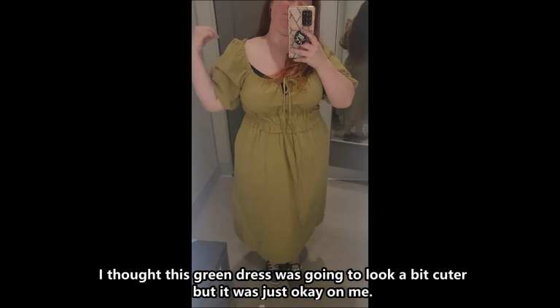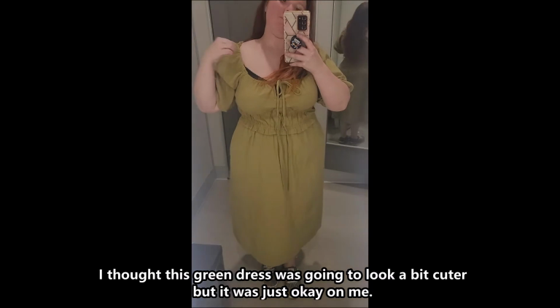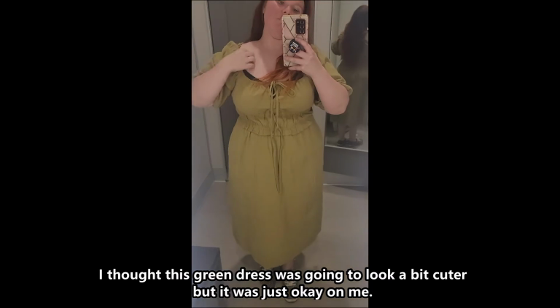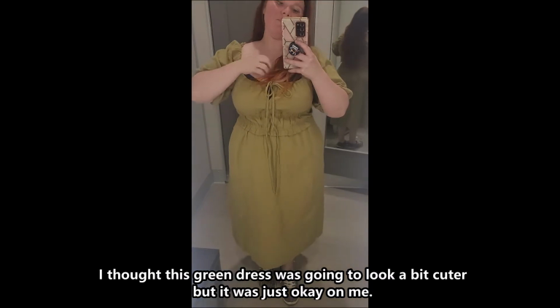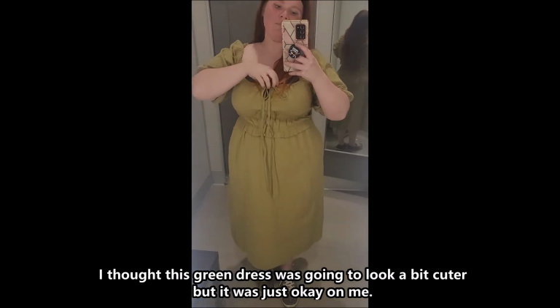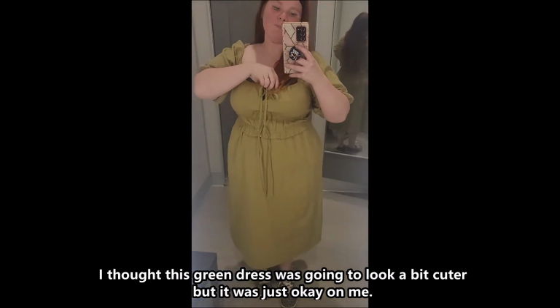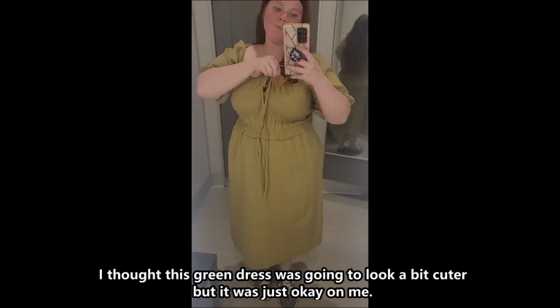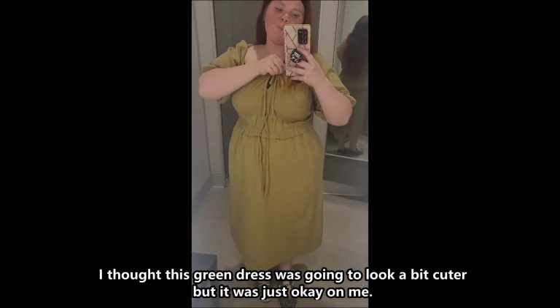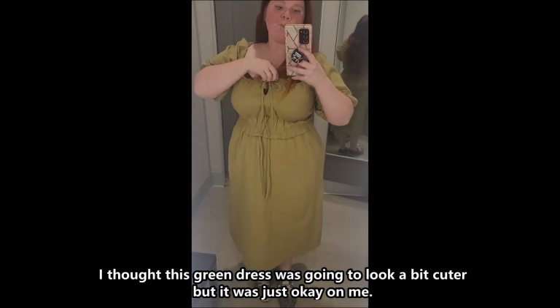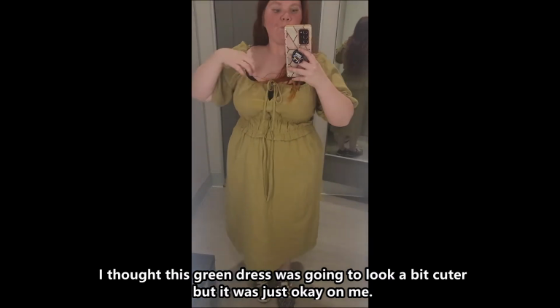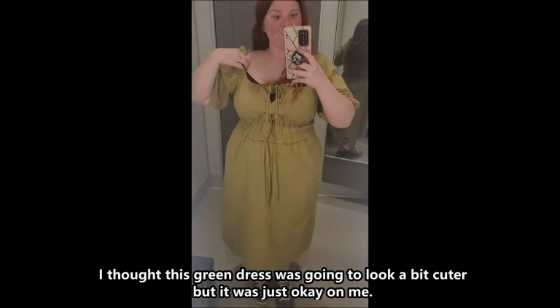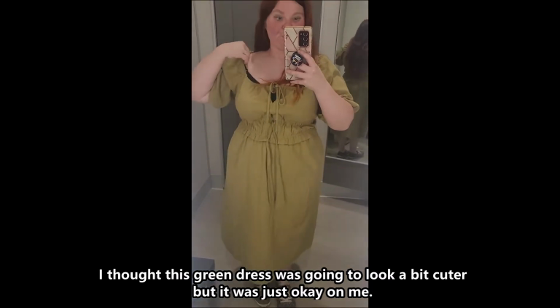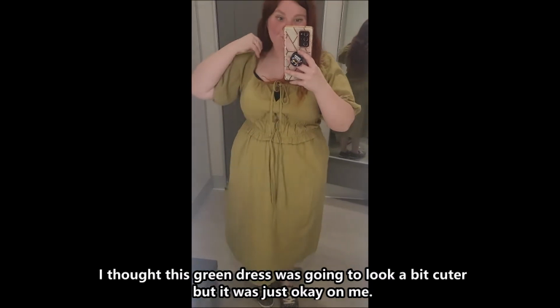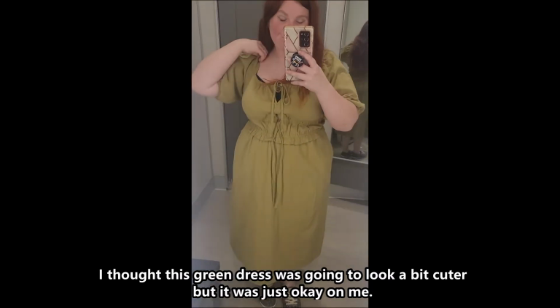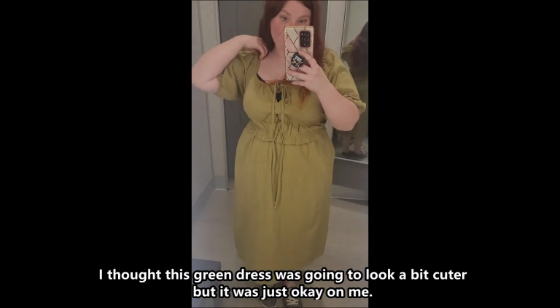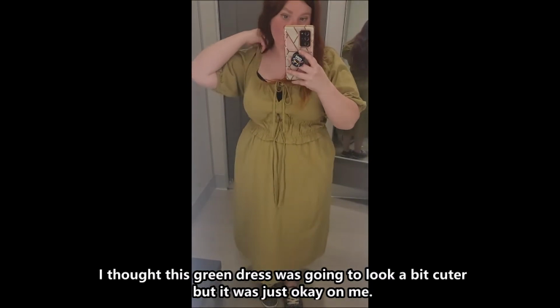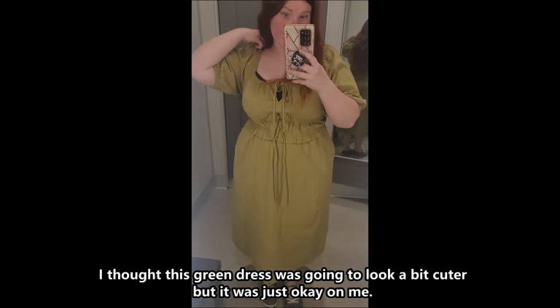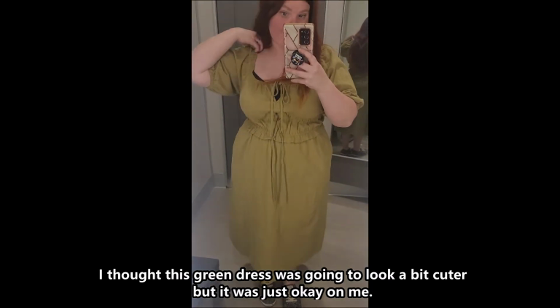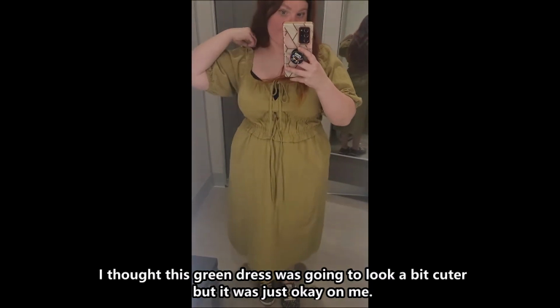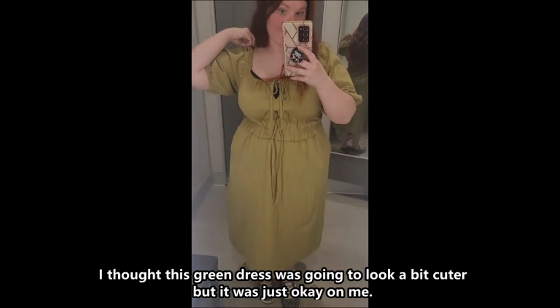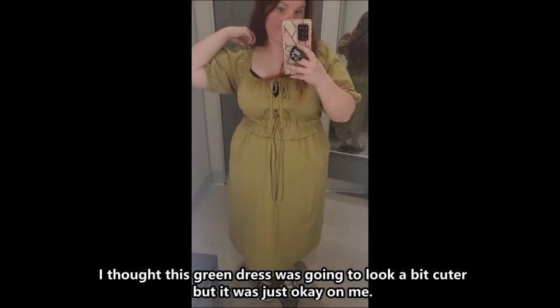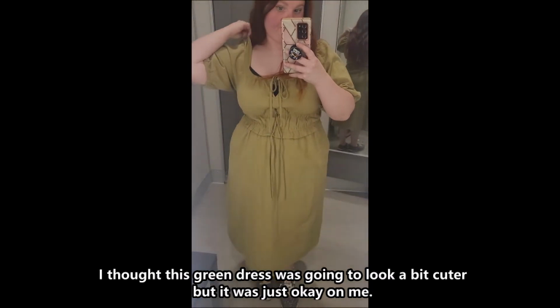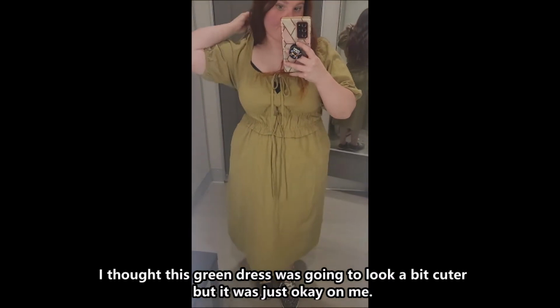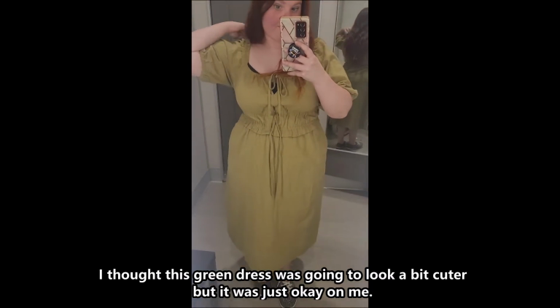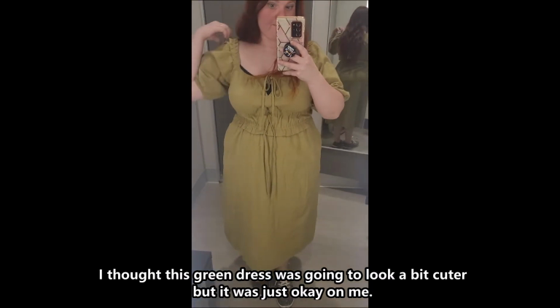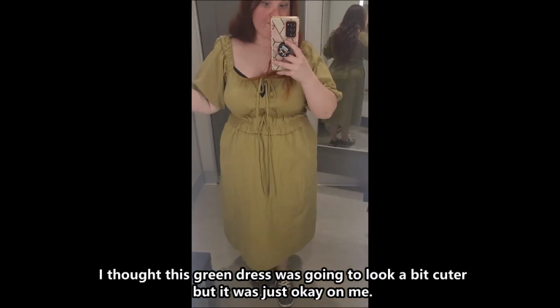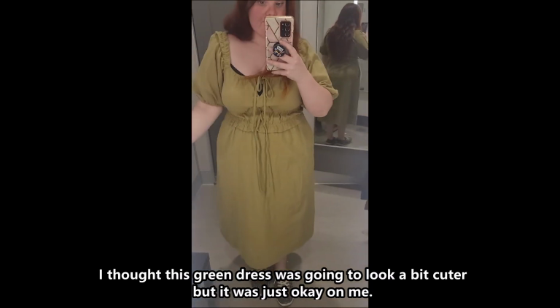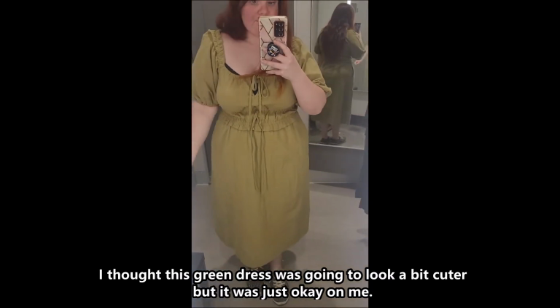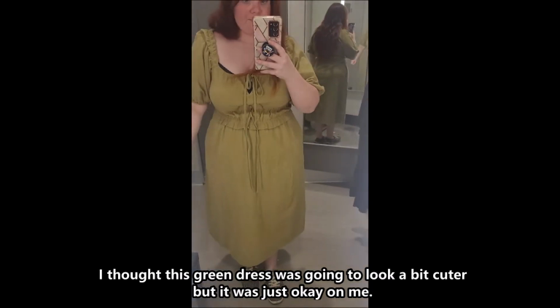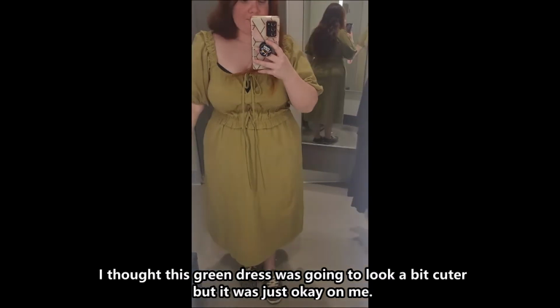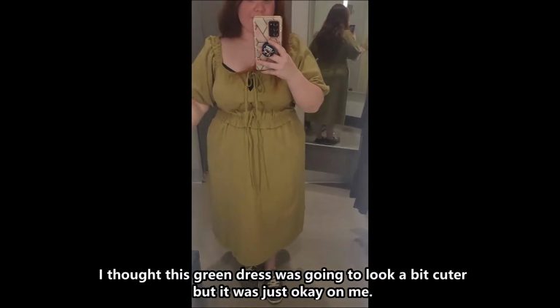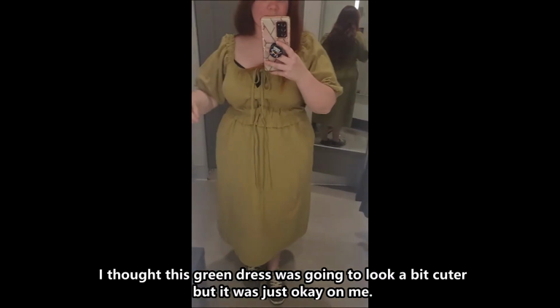I thought this green dress was going to look a bit cuter, but it was just okay on me.